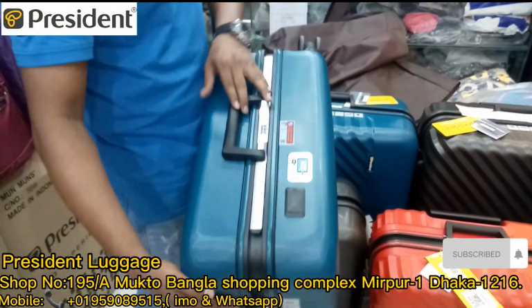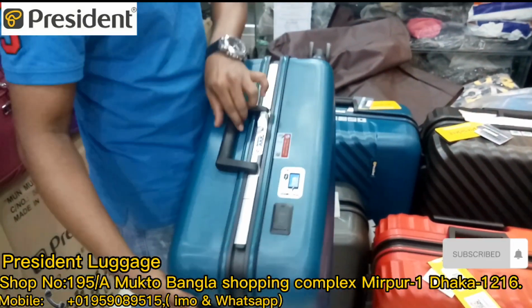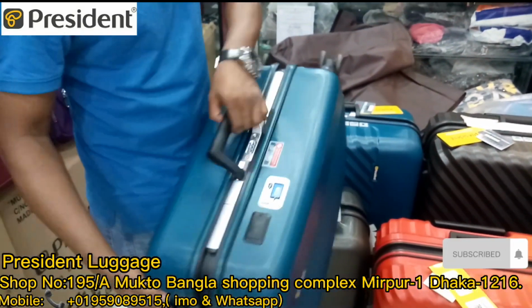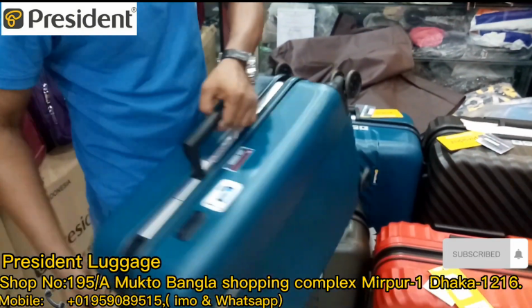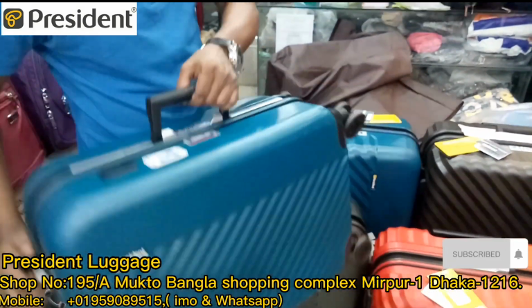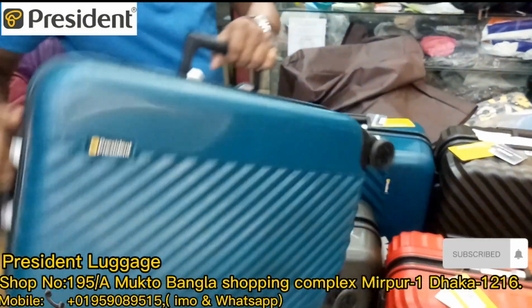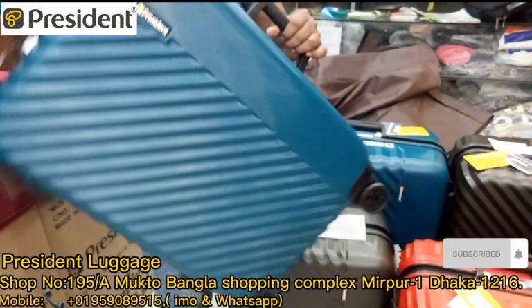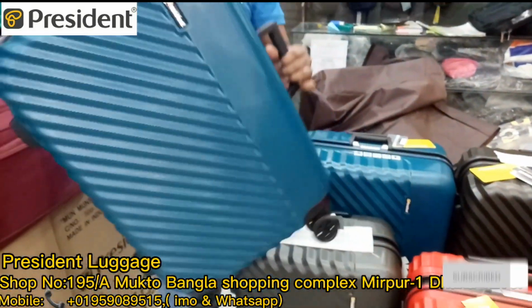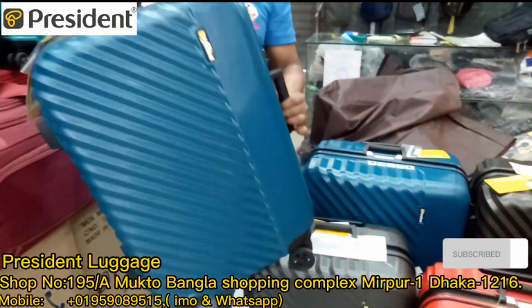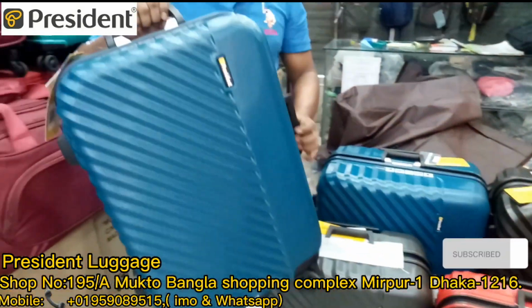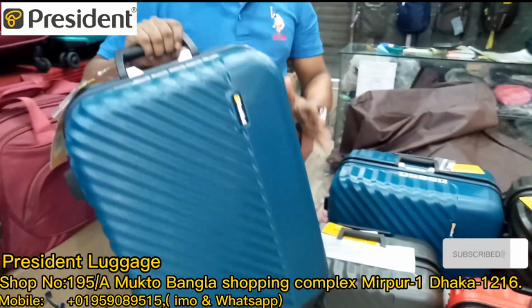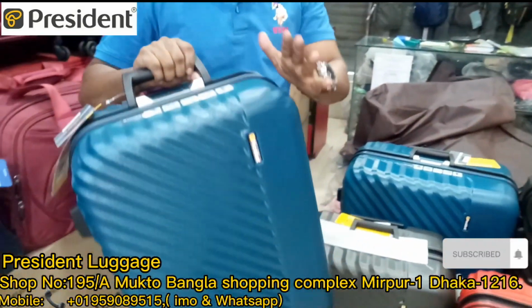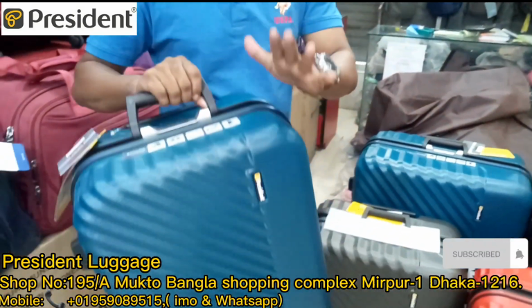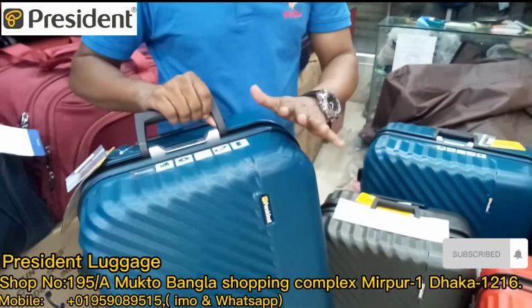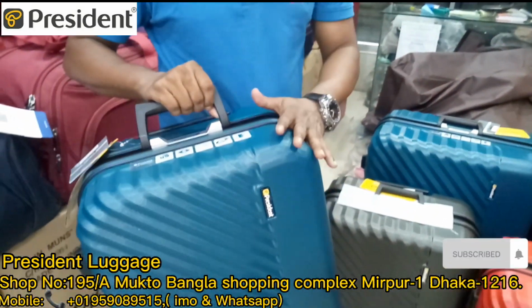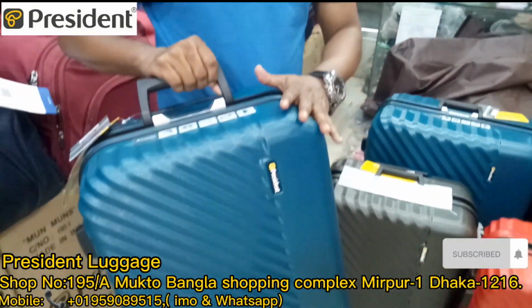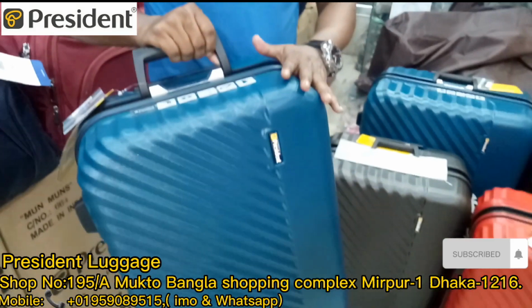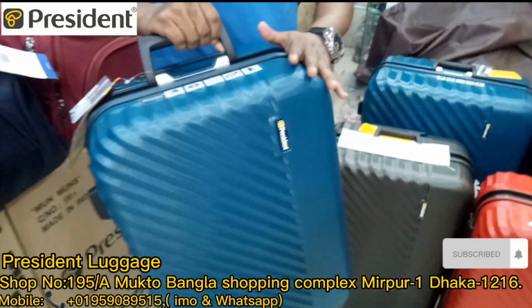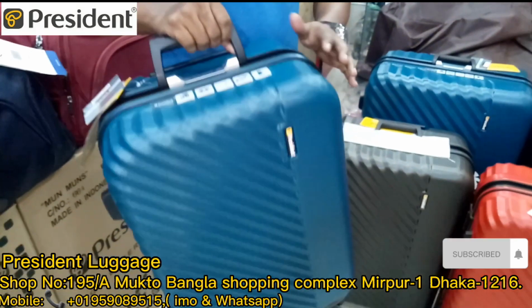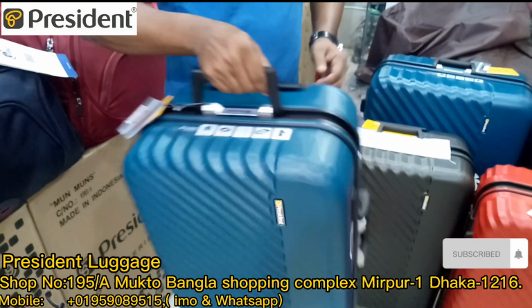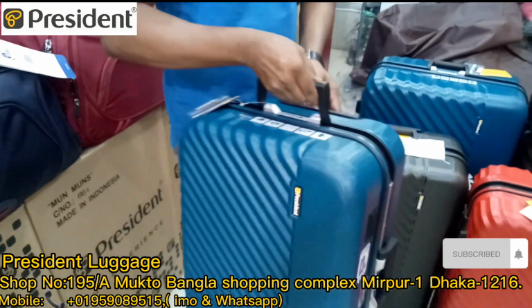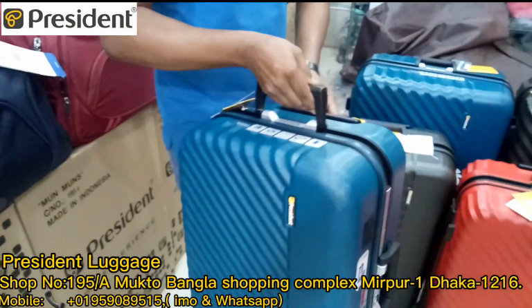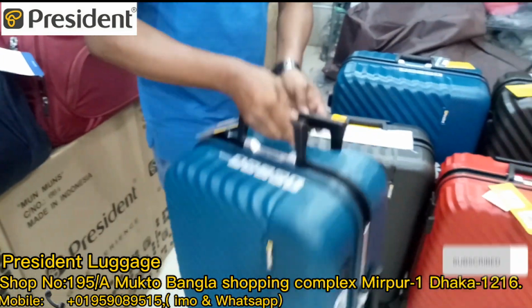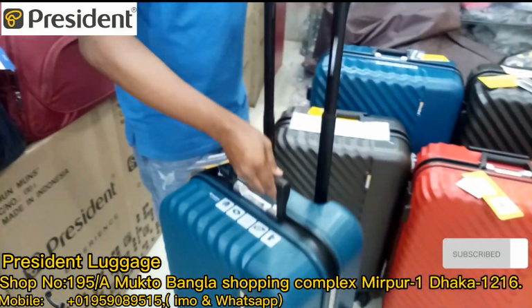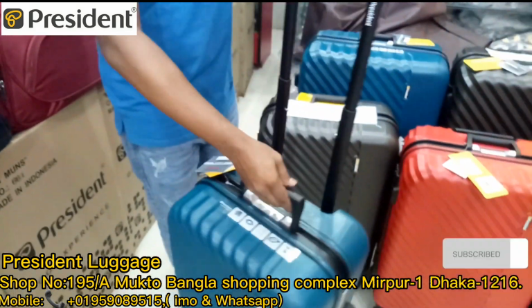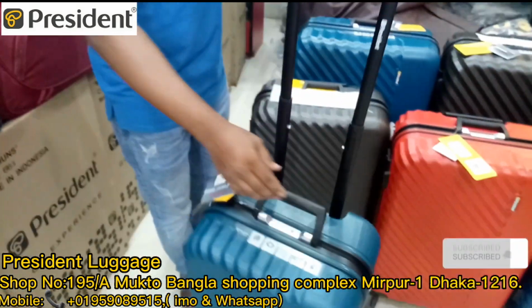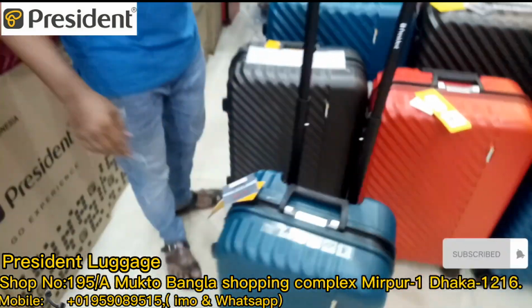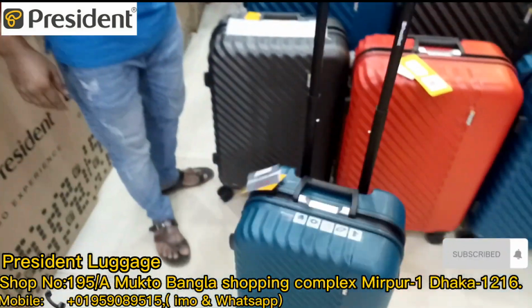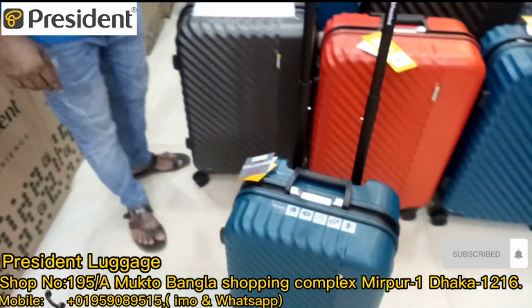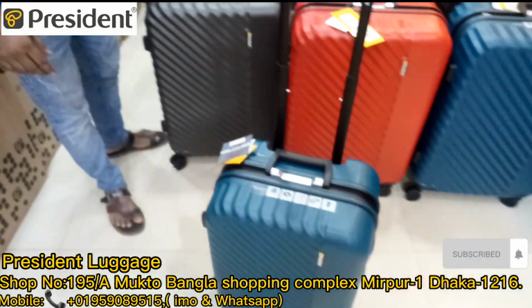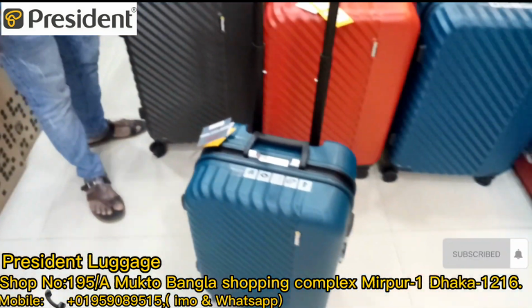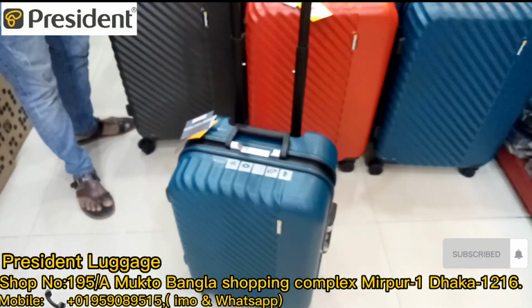This is the filling from the Indonesian — it is made in the middle of Indonesia. I will show you the color of this.